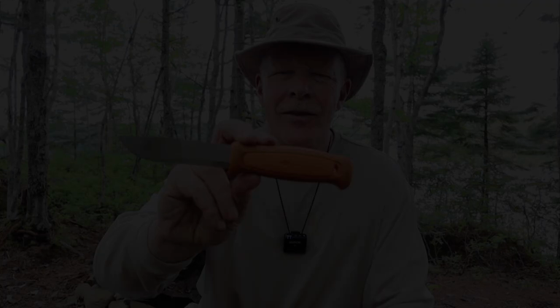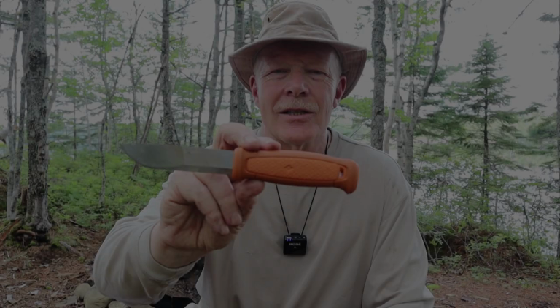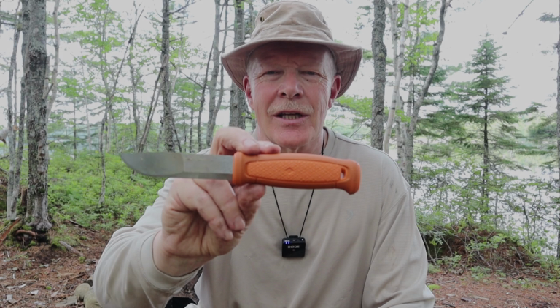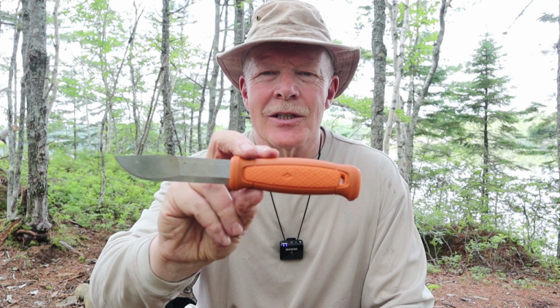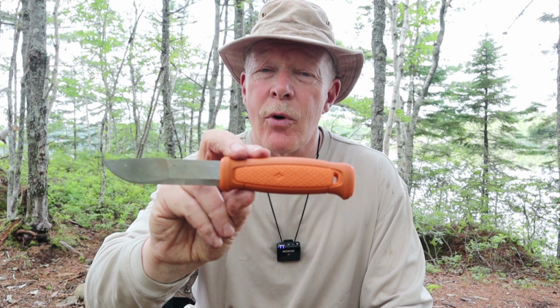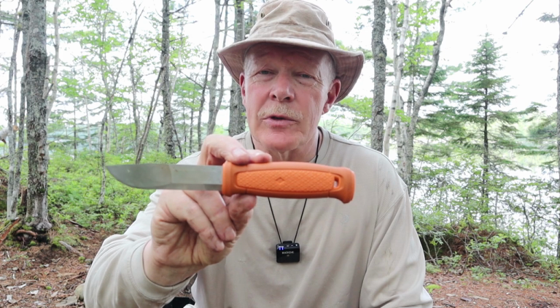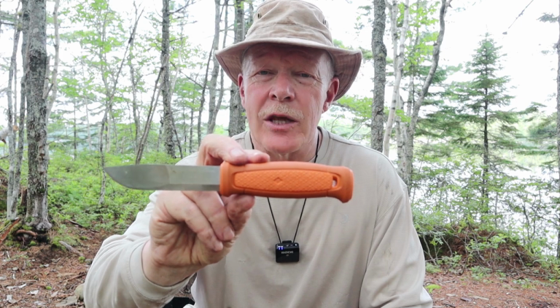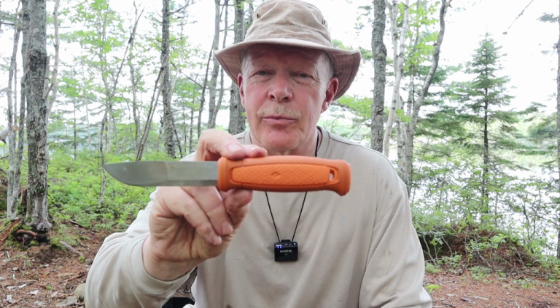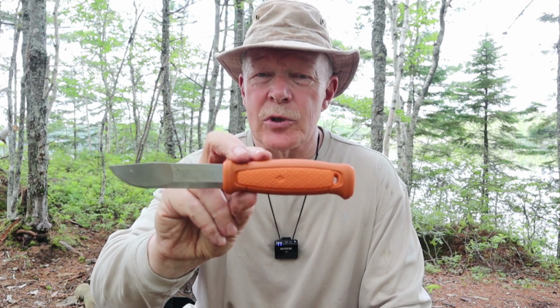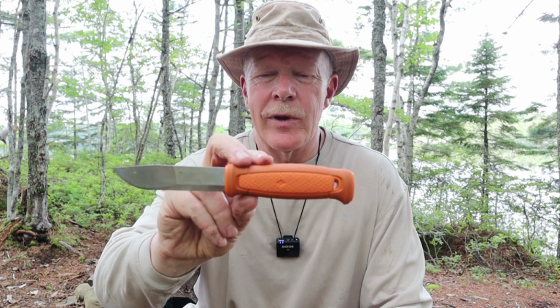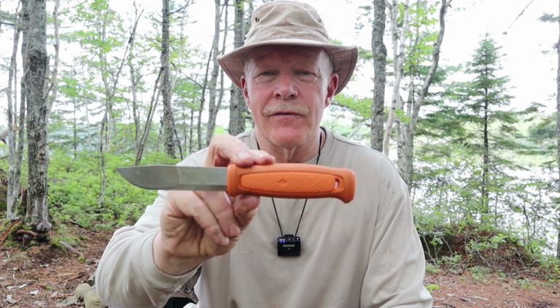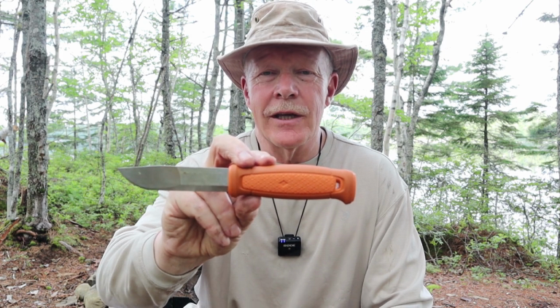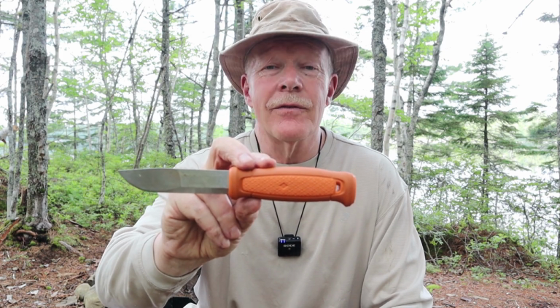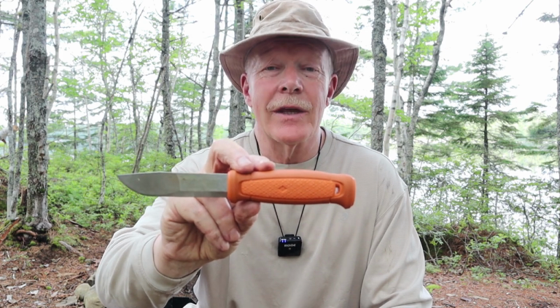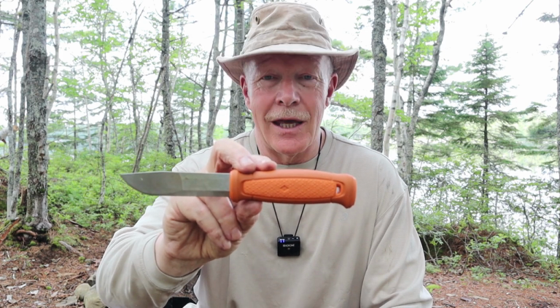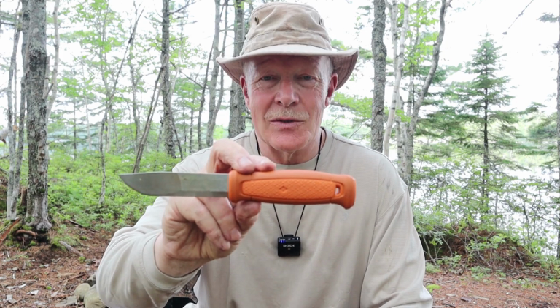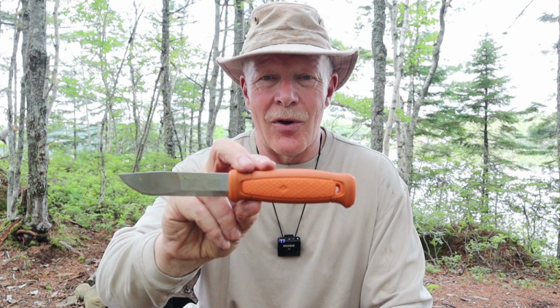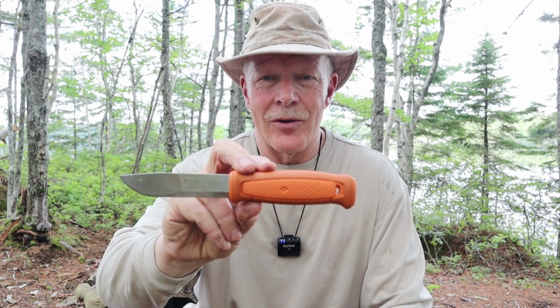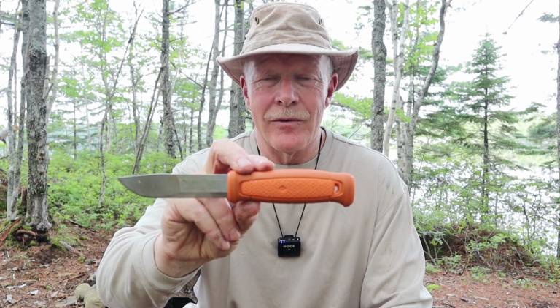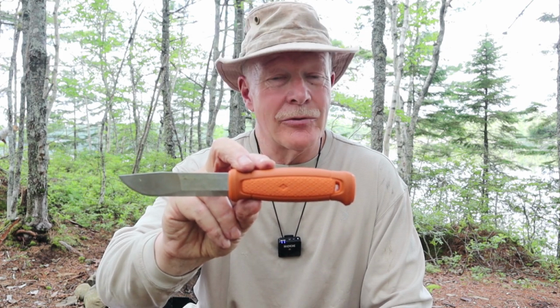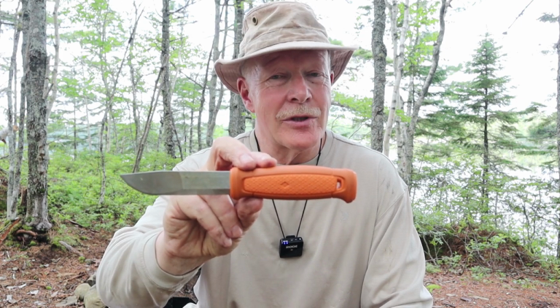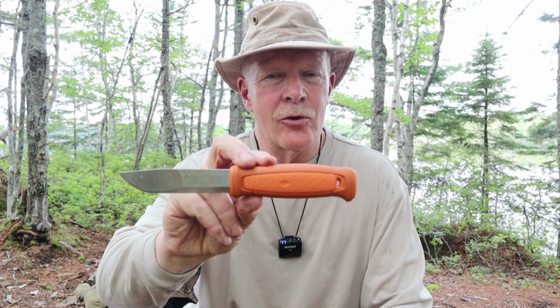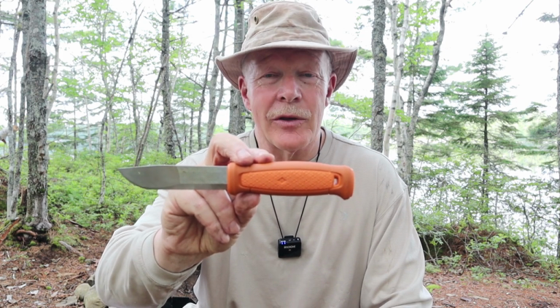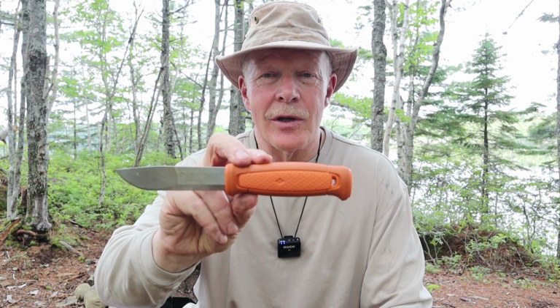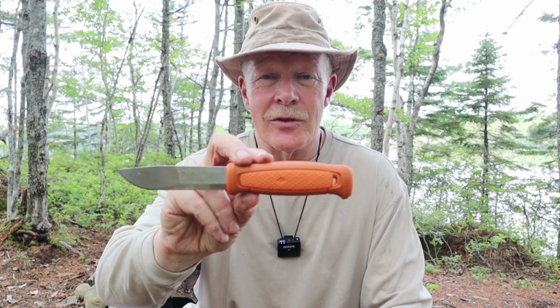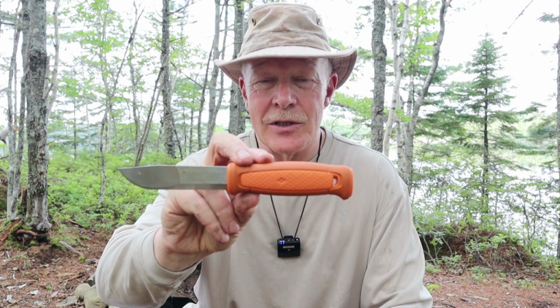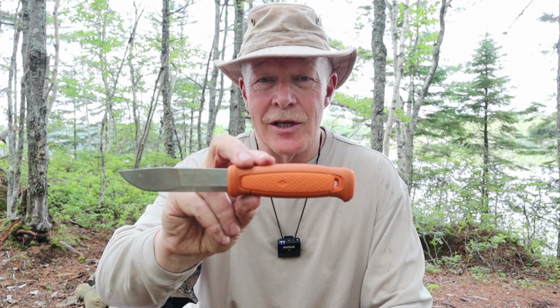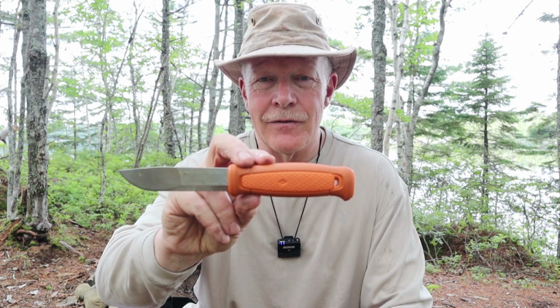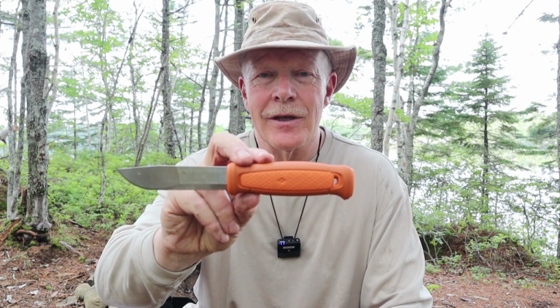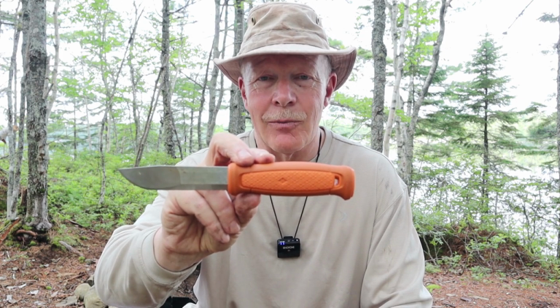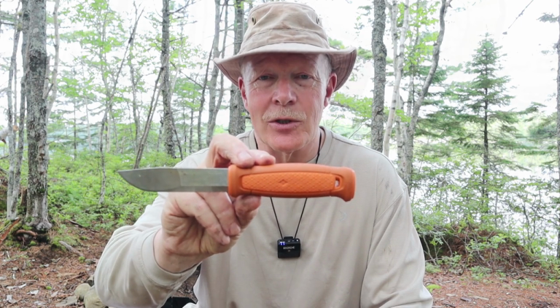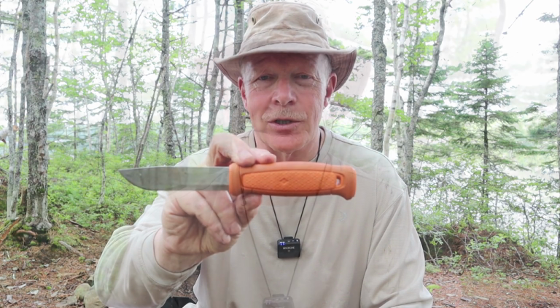This is Mora's other bushcraft knife, the Kansbol. If you're interested in hearing my thoughts on this knife, keep watching.